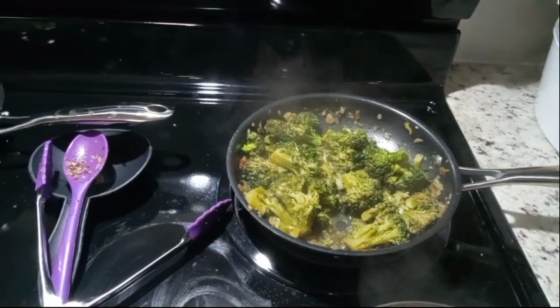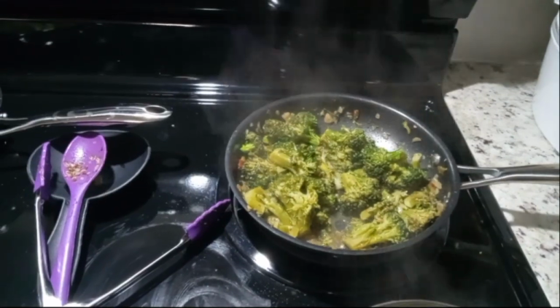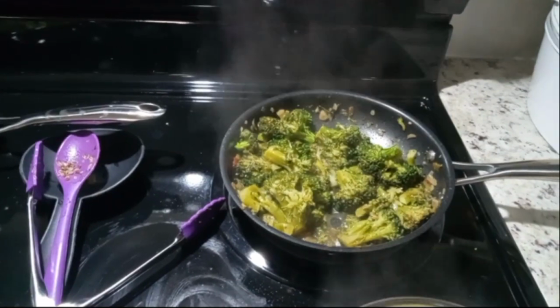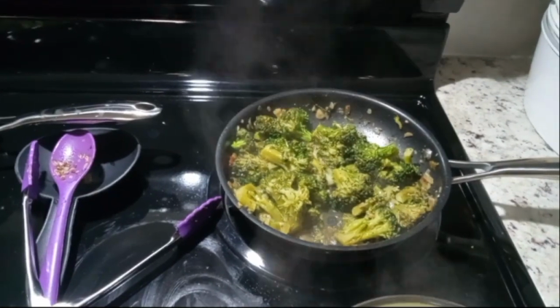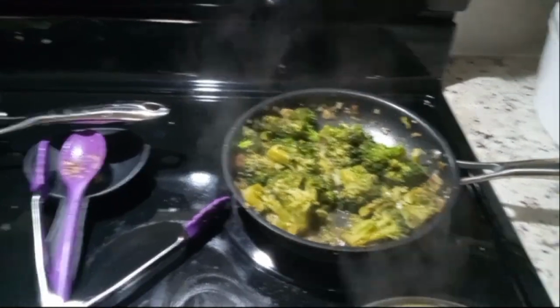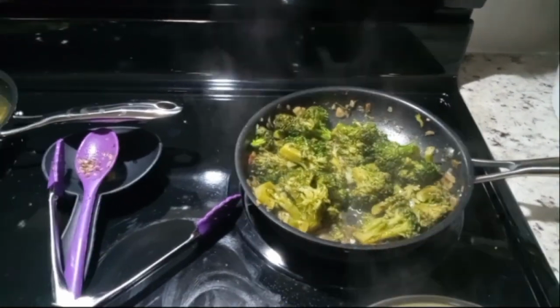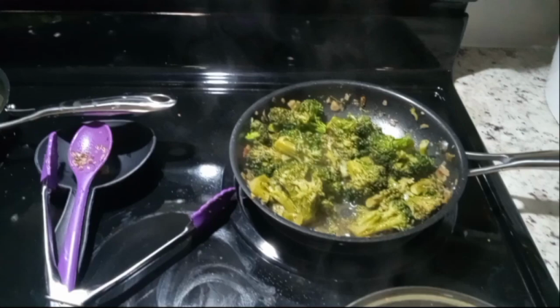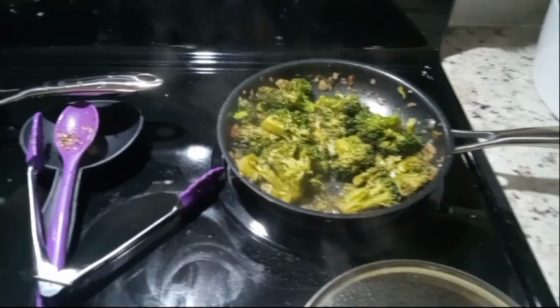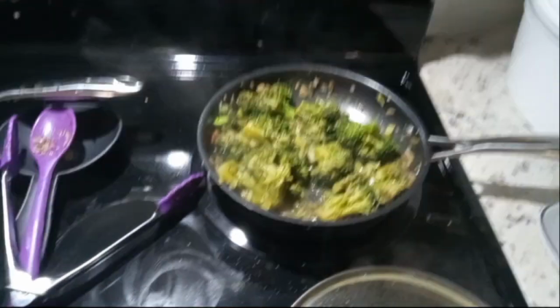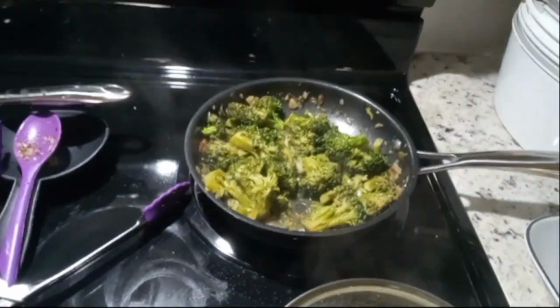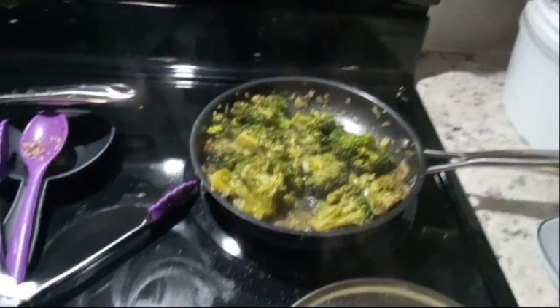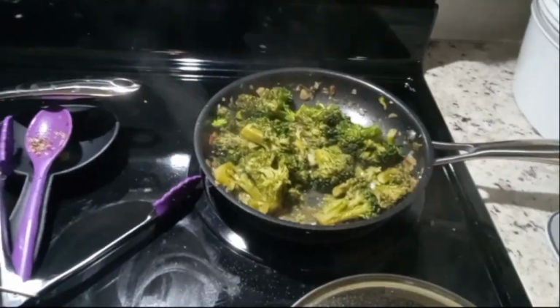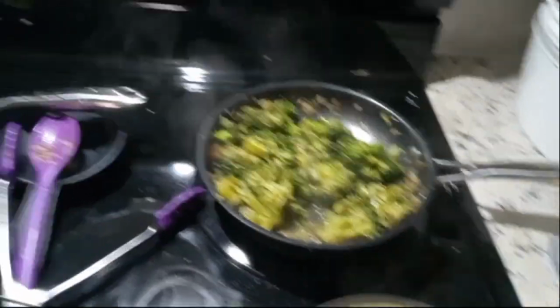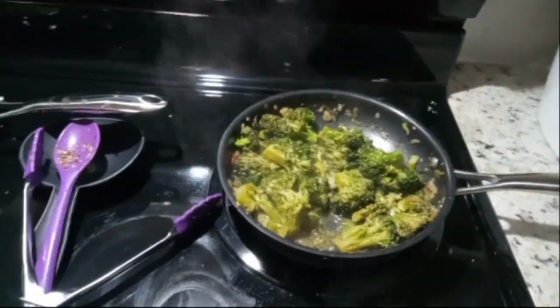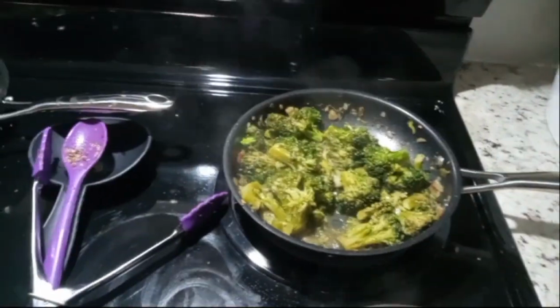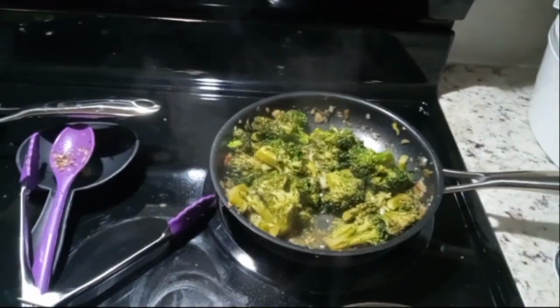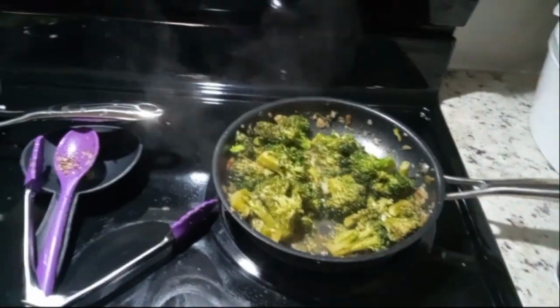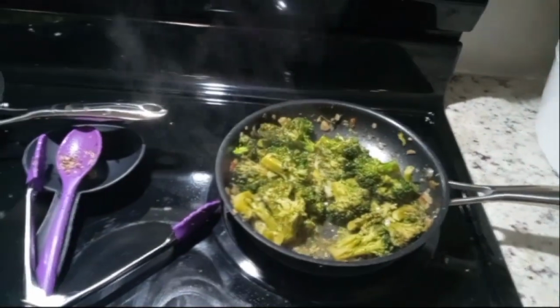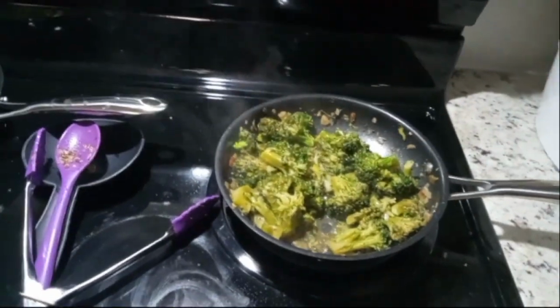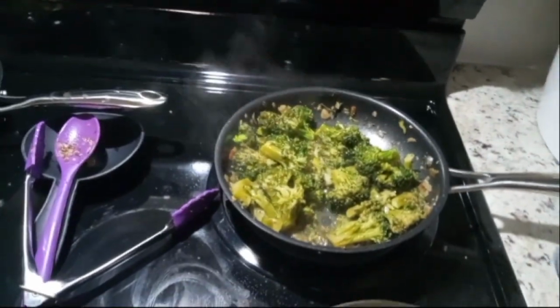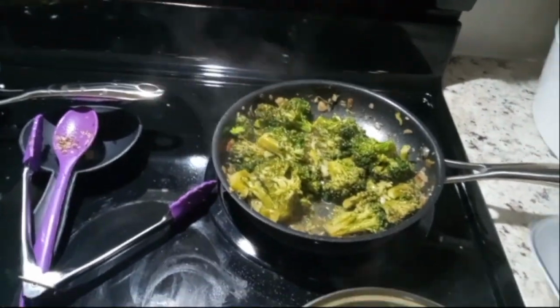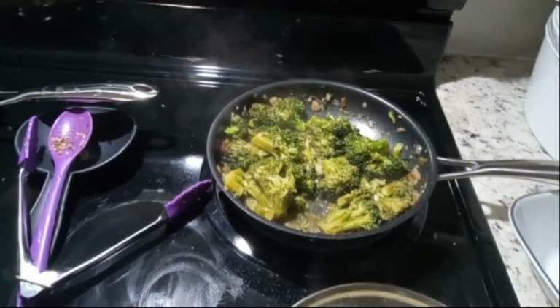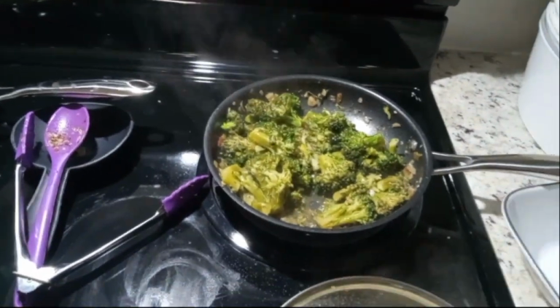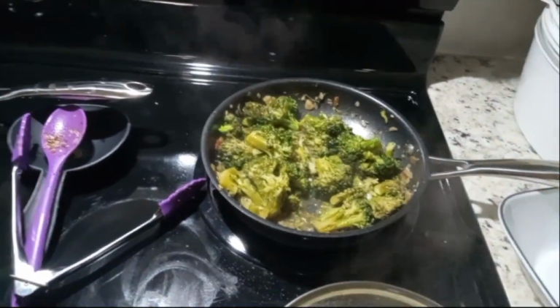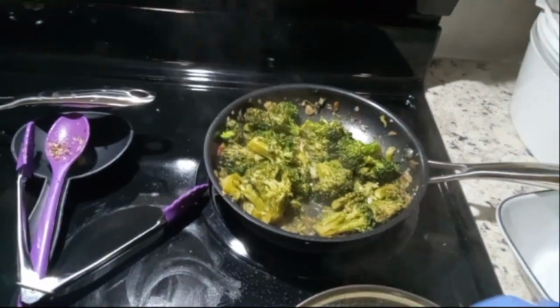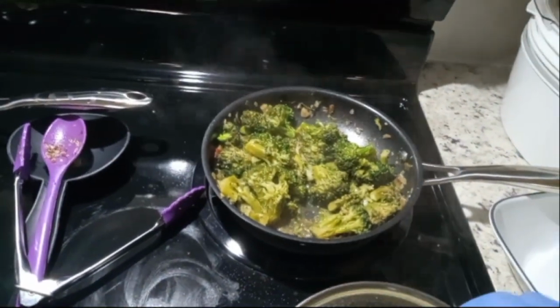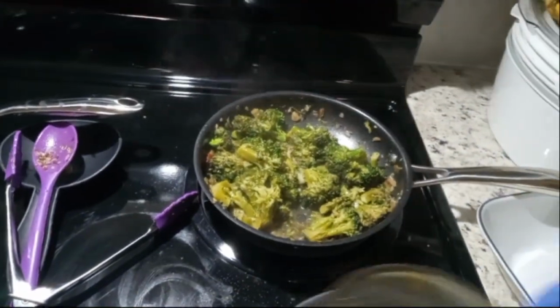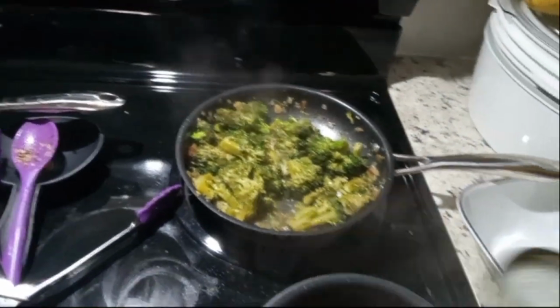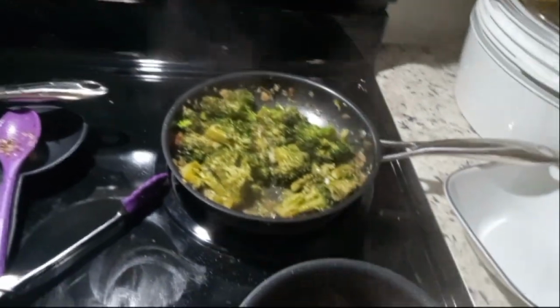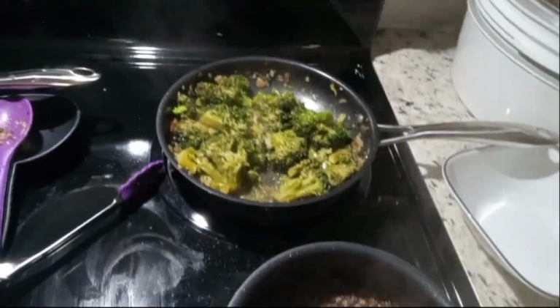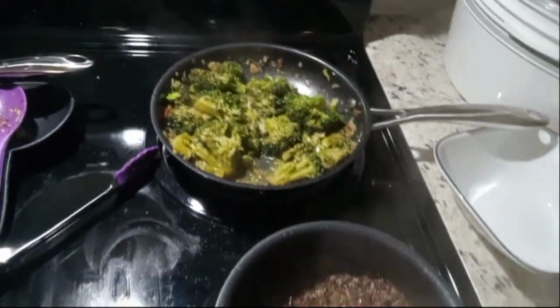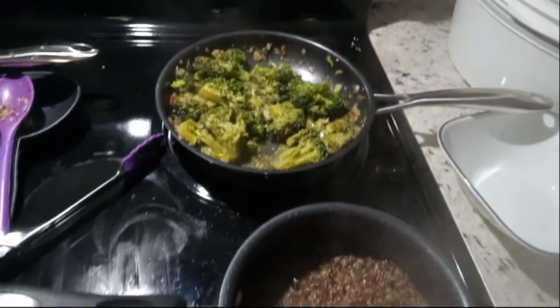All right guys, it looks like our broccoli and our quinoa is coming together nicely.